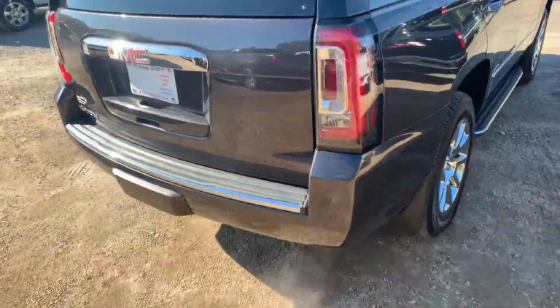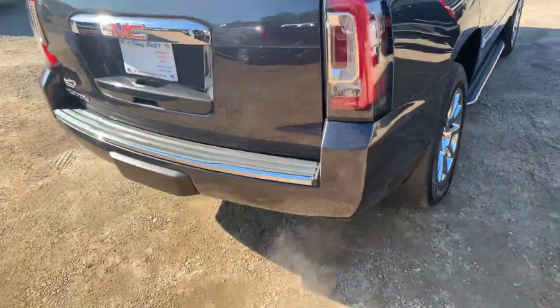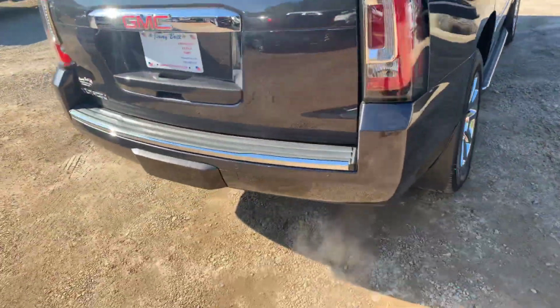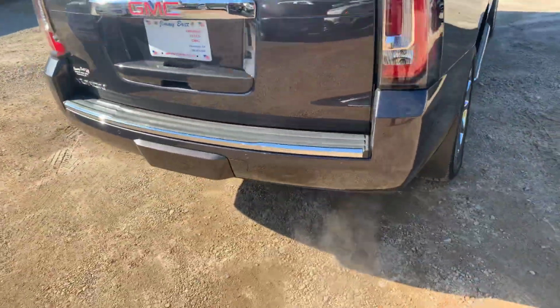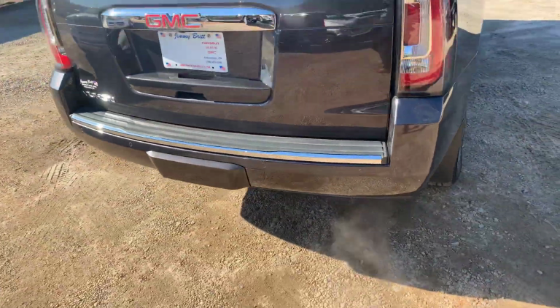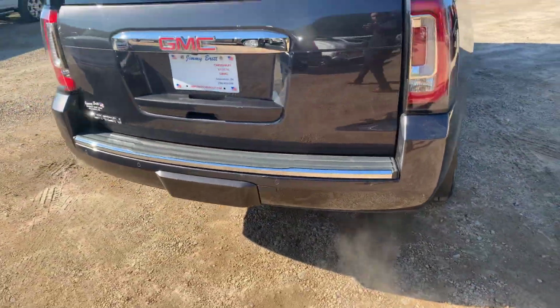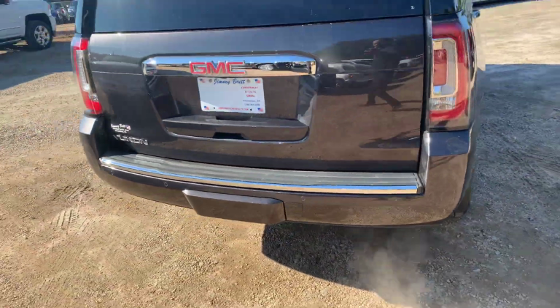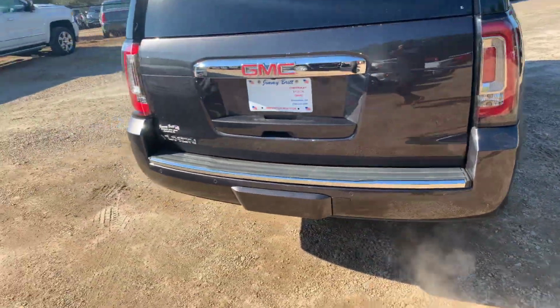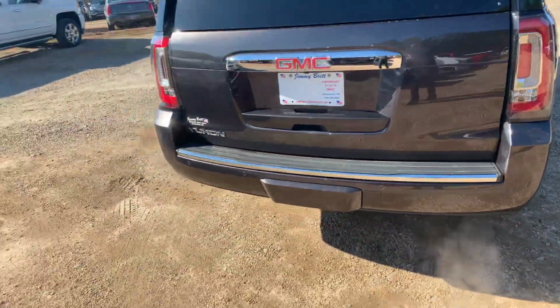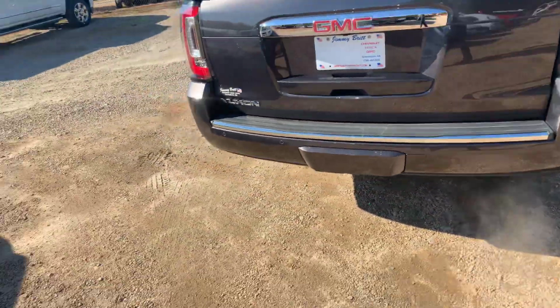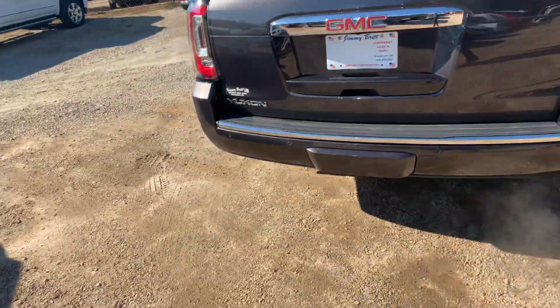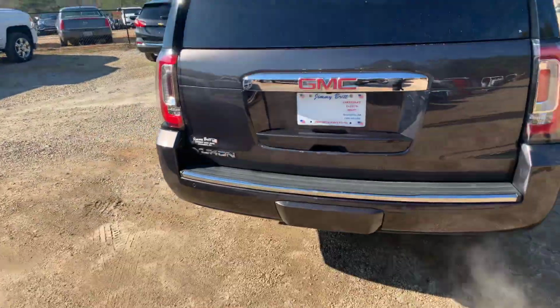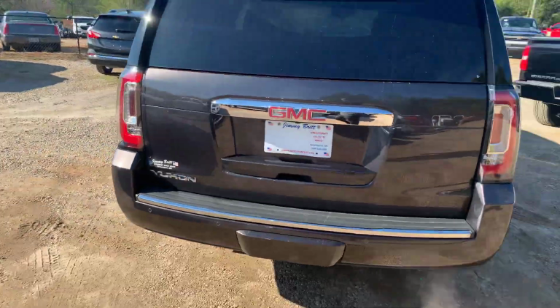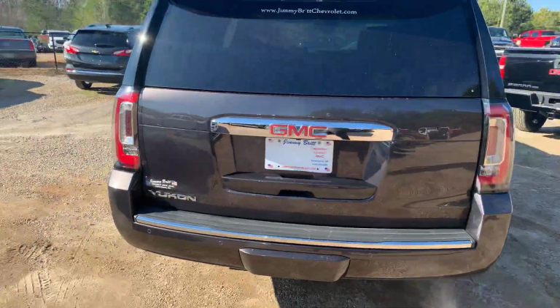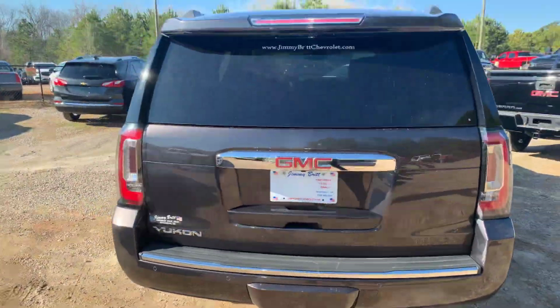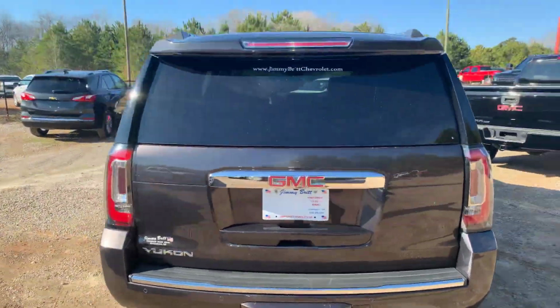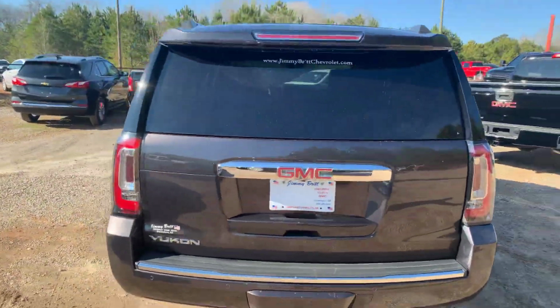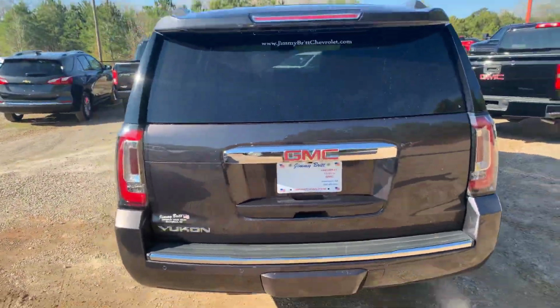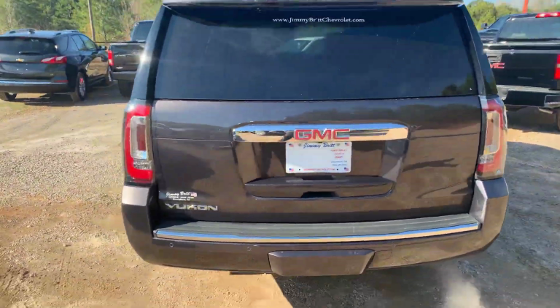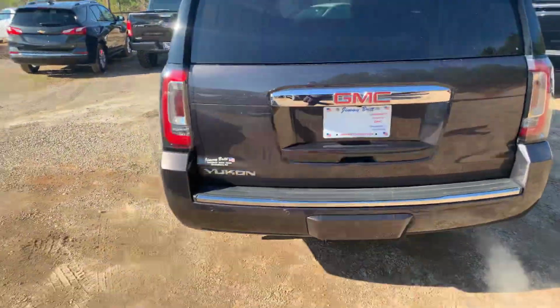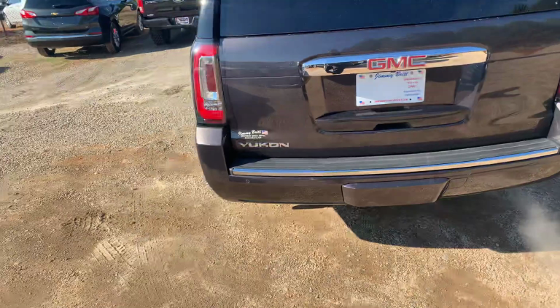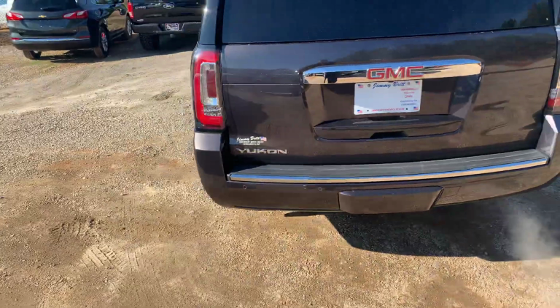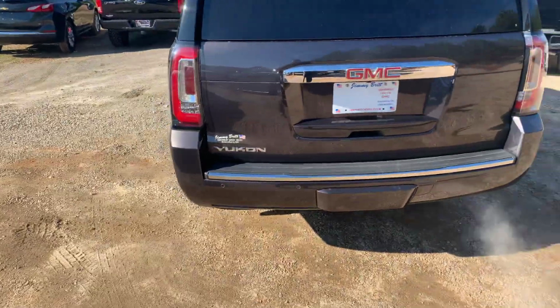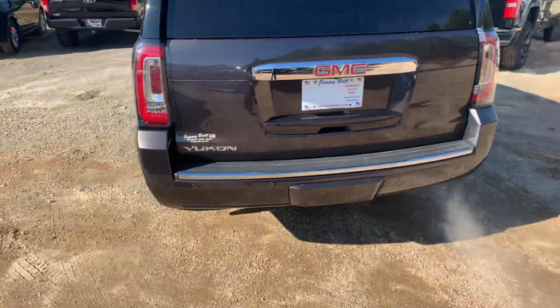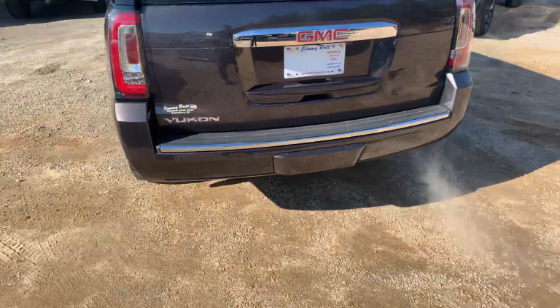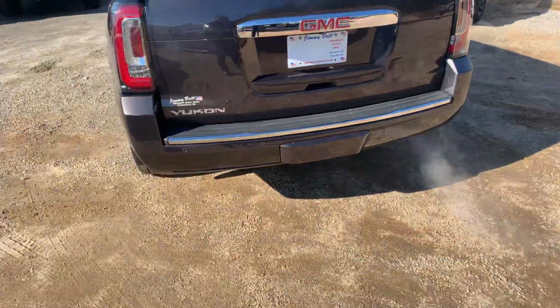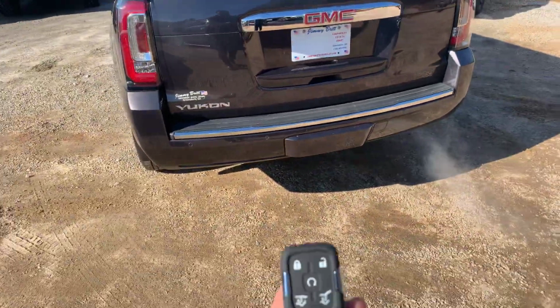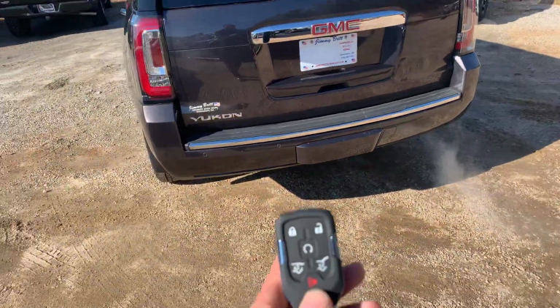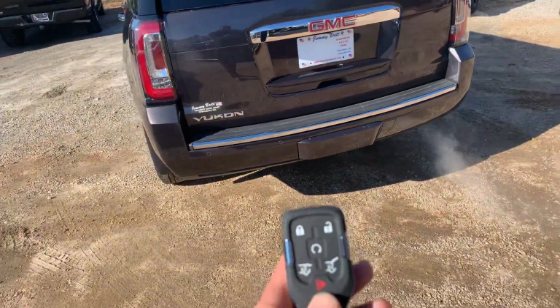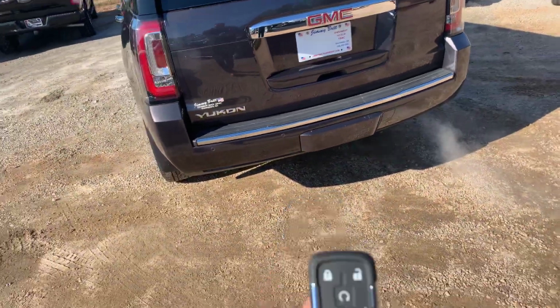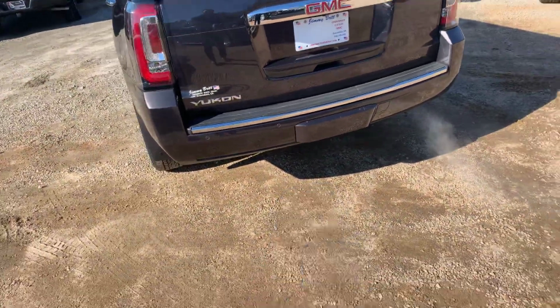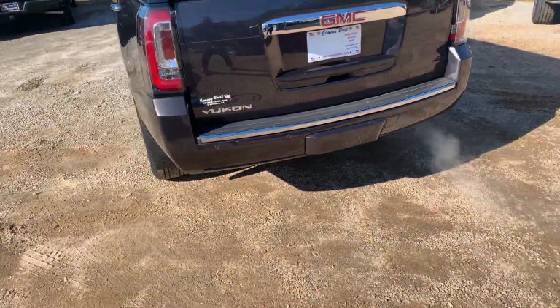Backup camera, rear parking sensors, power tailgate, and remote start.